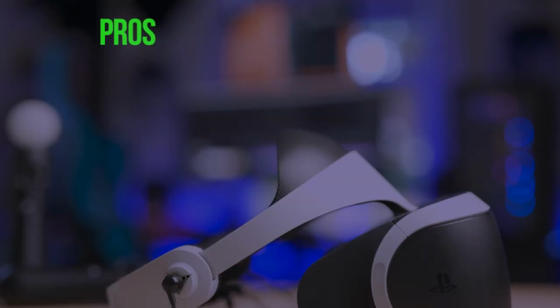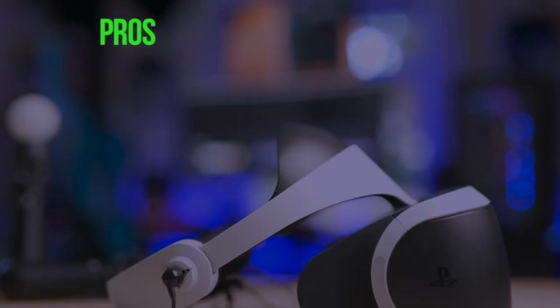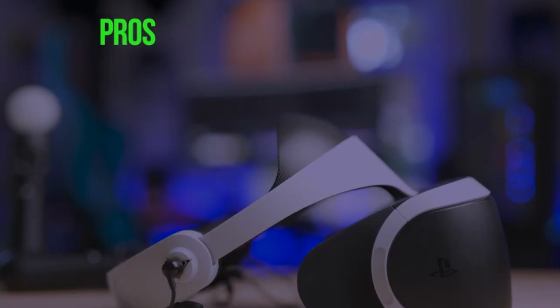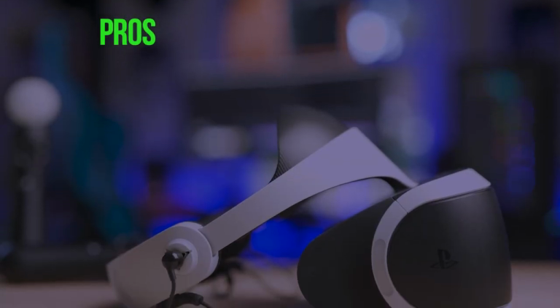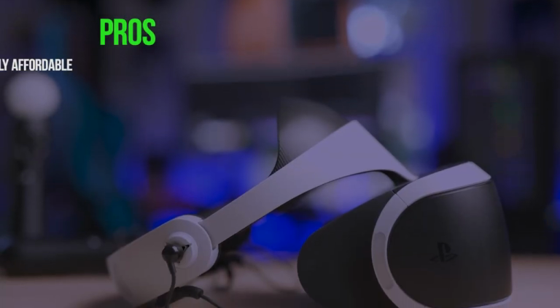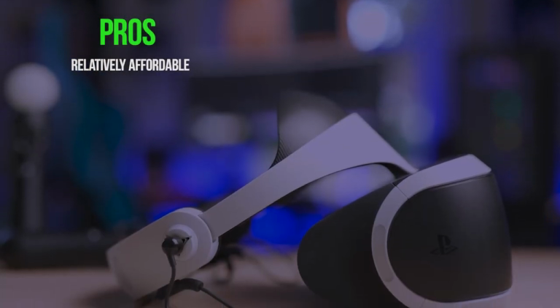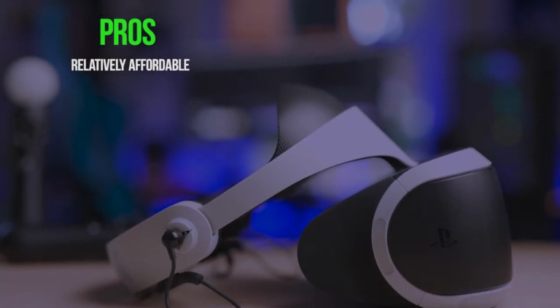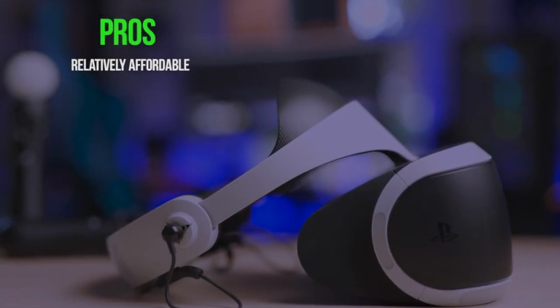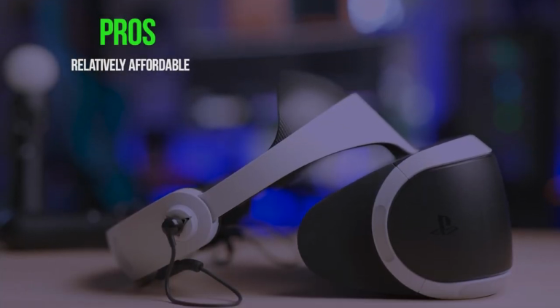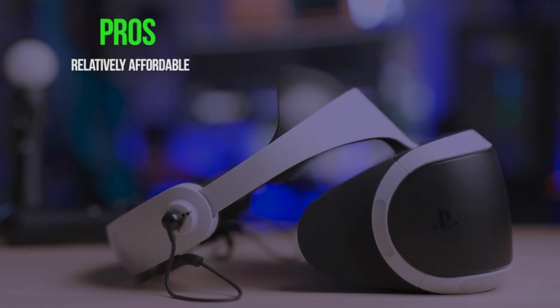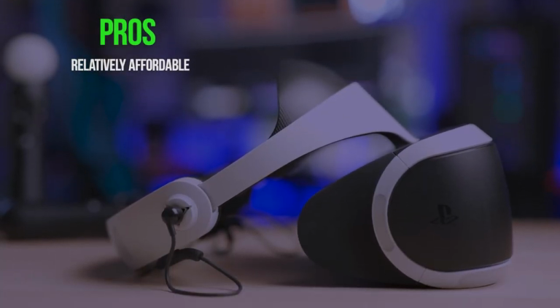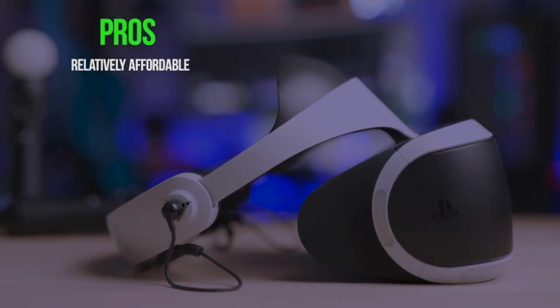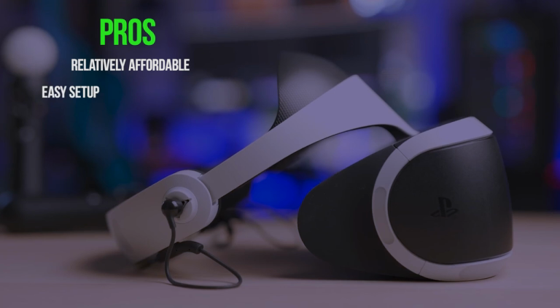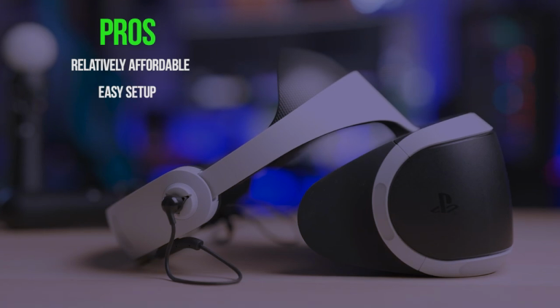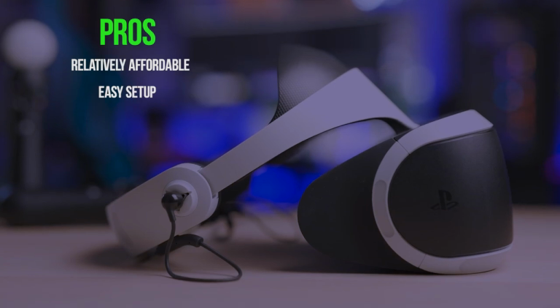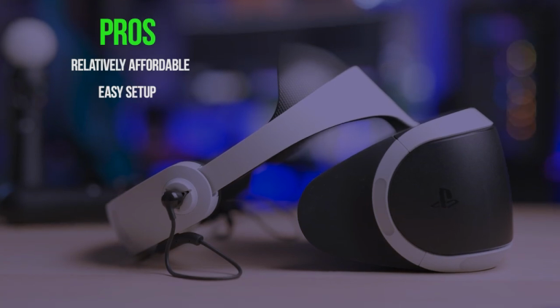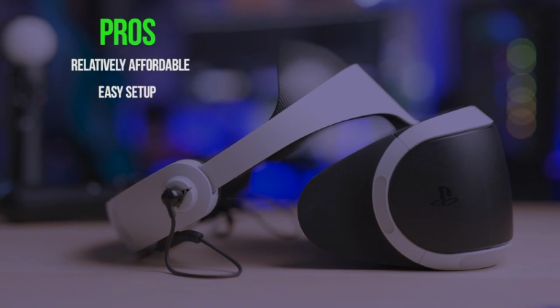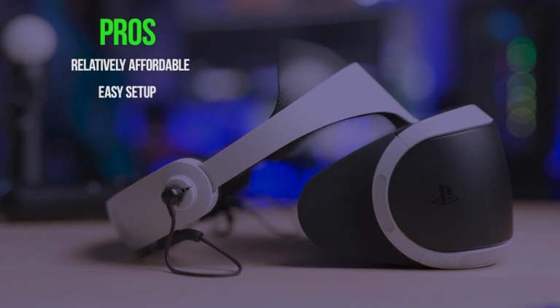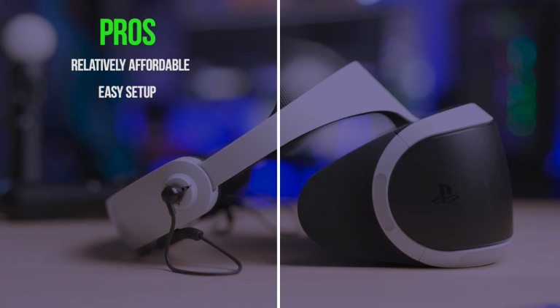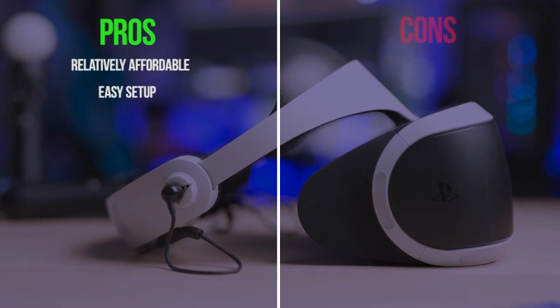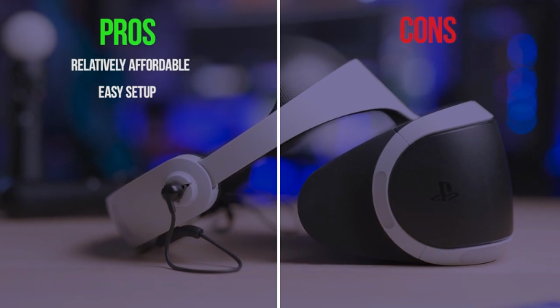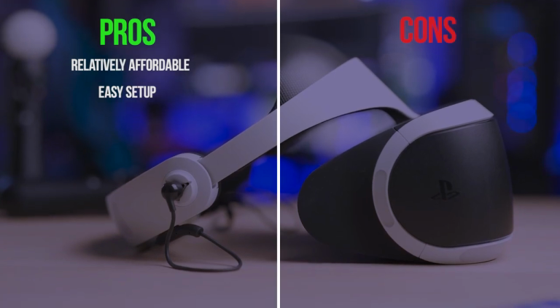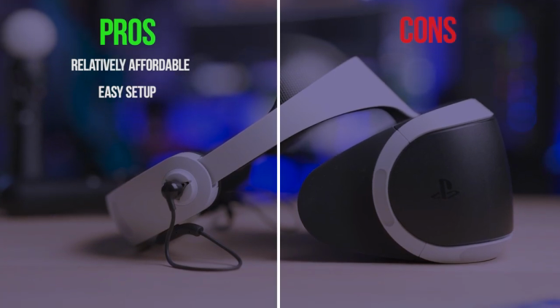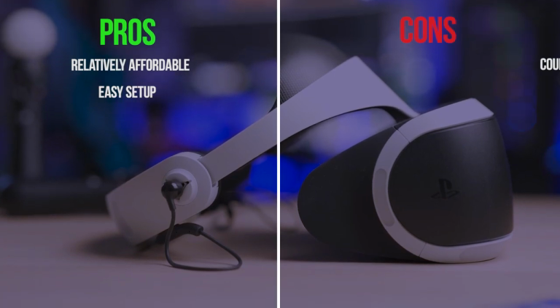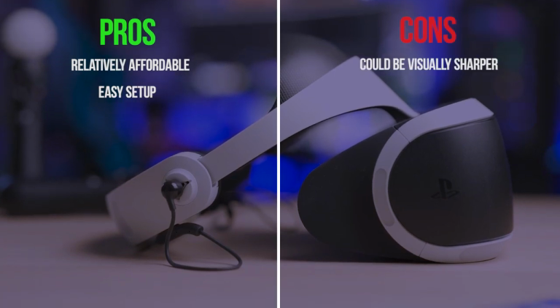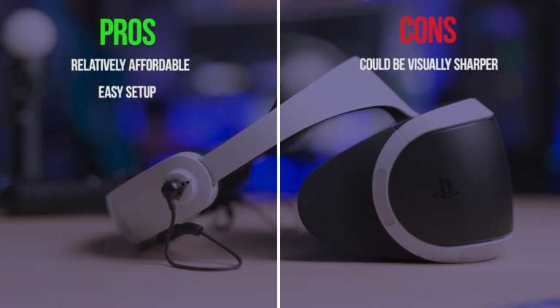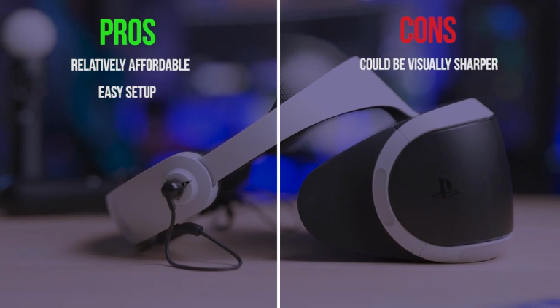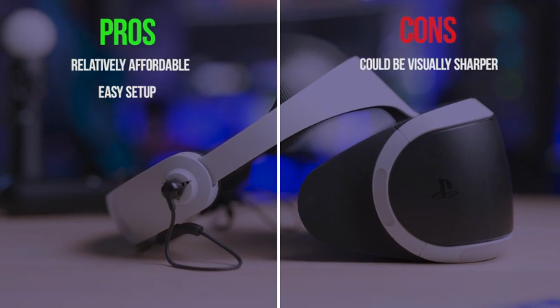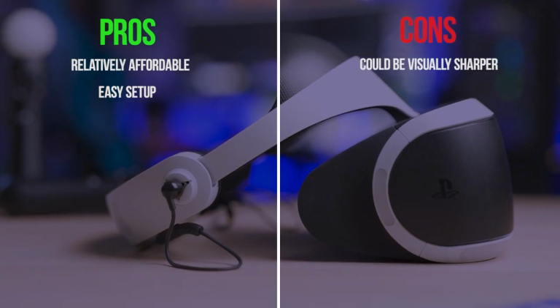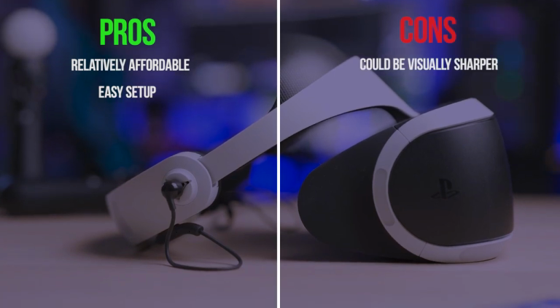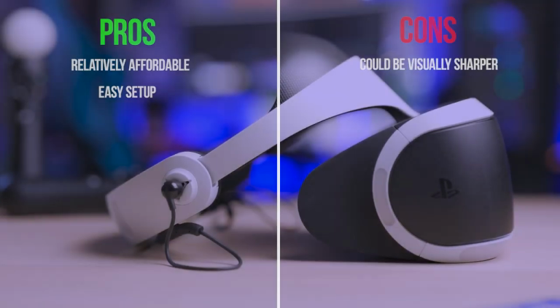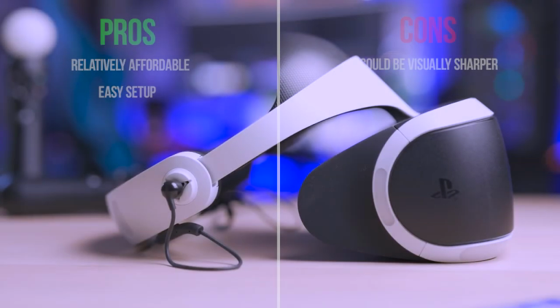Pros: Relatively affordable, easy to set up. Cons: Could be visually sharper.